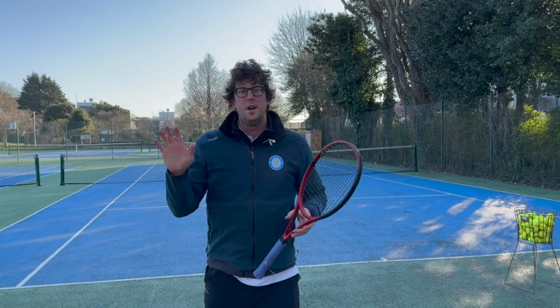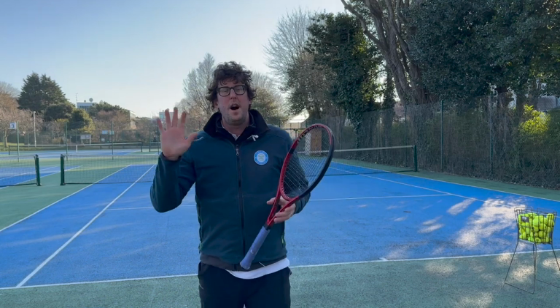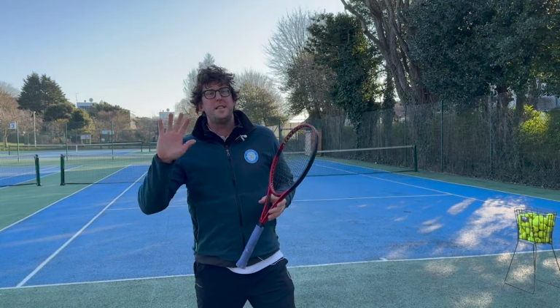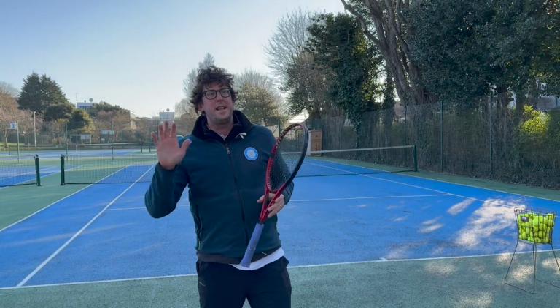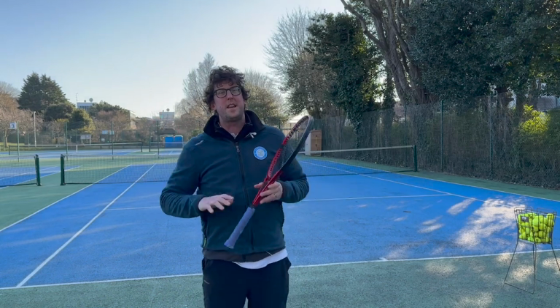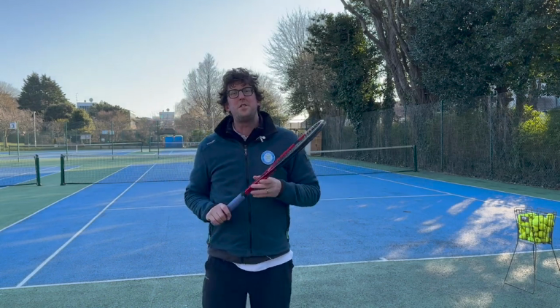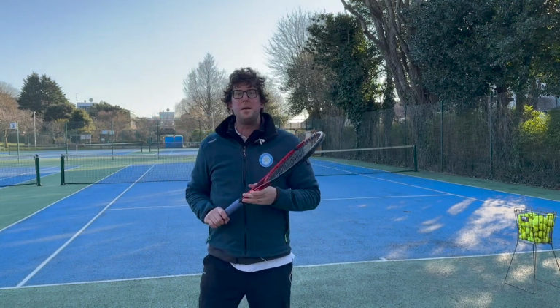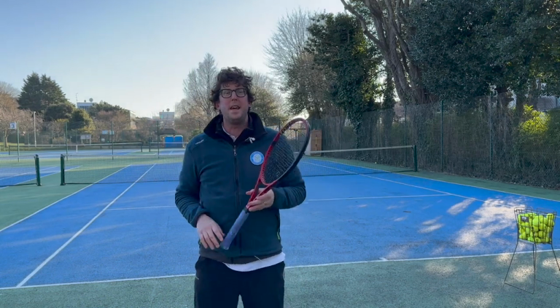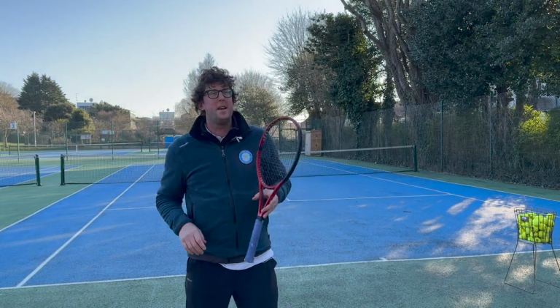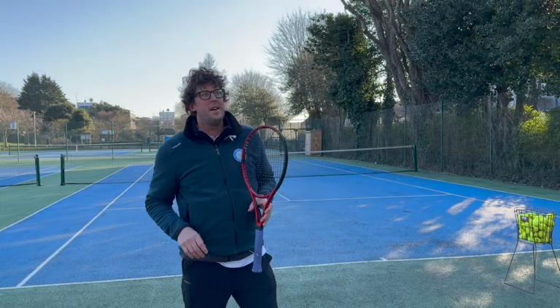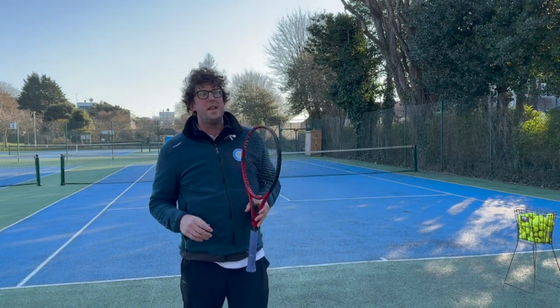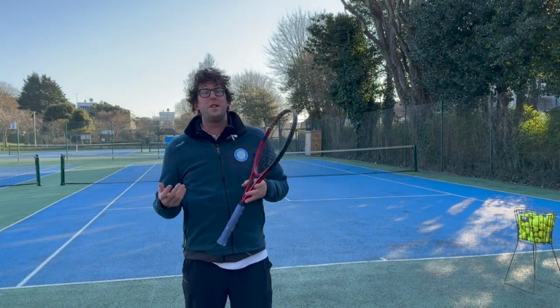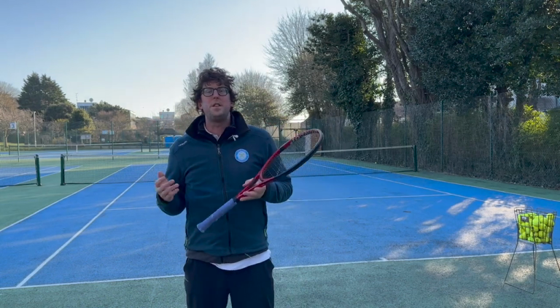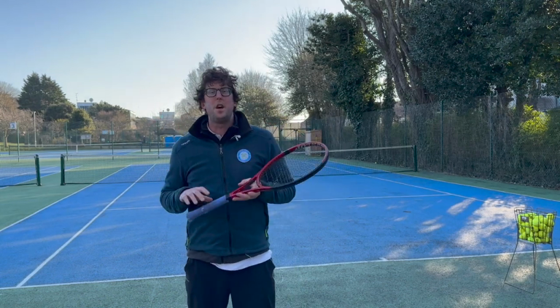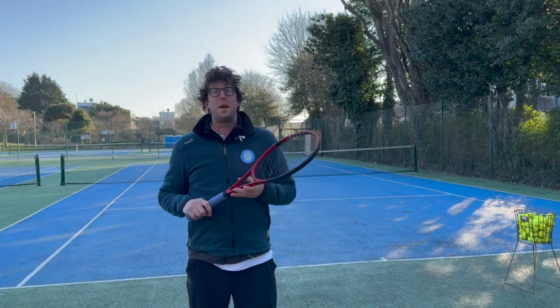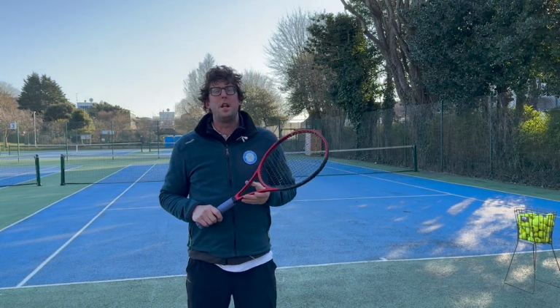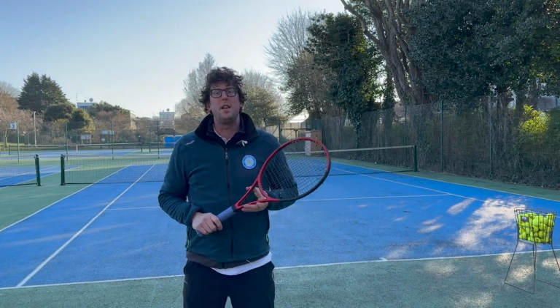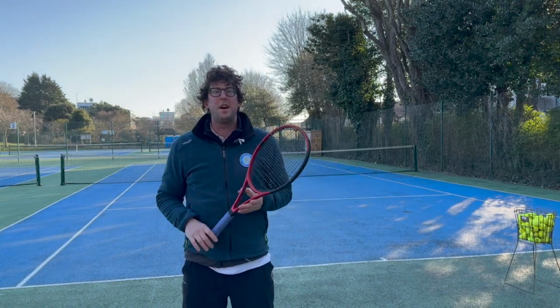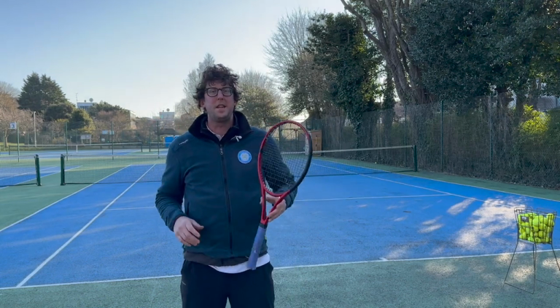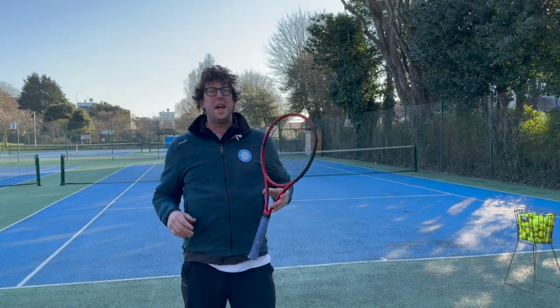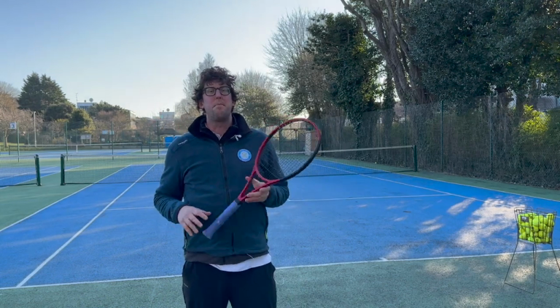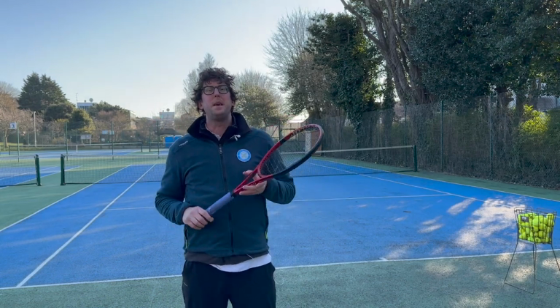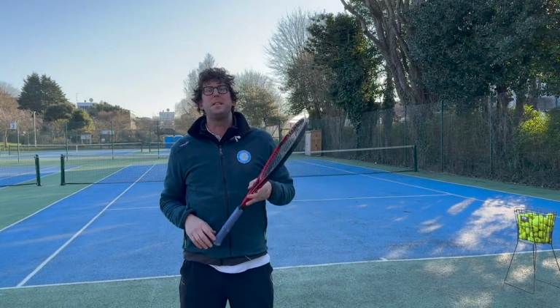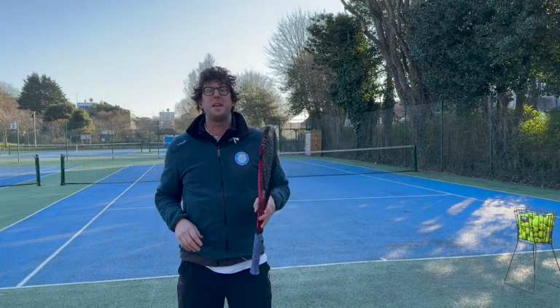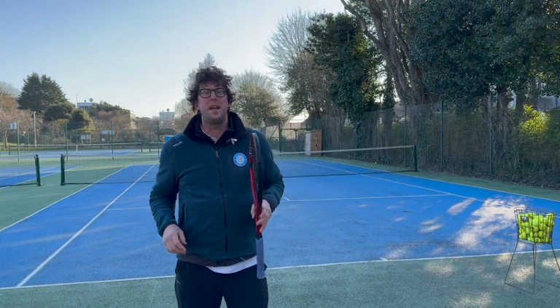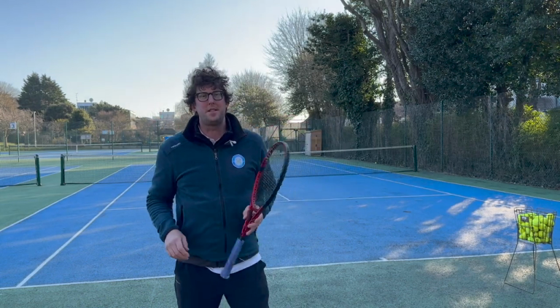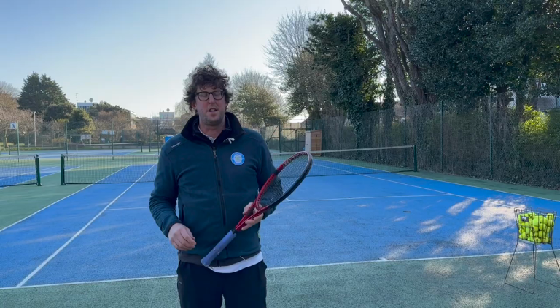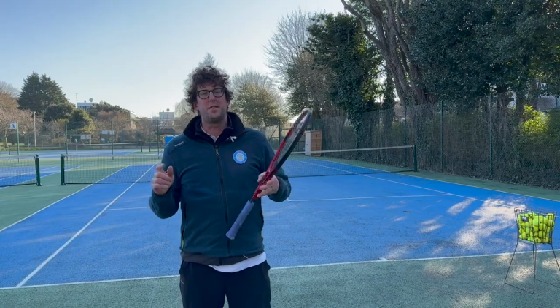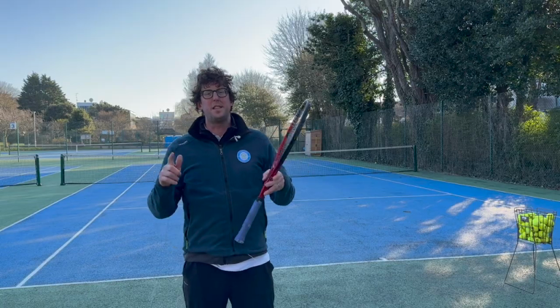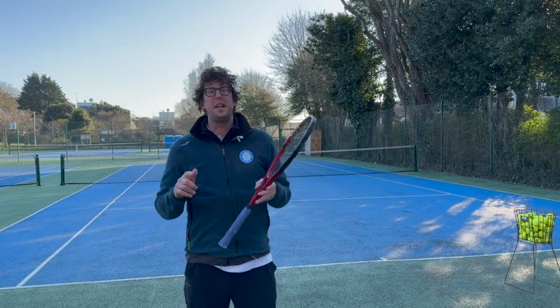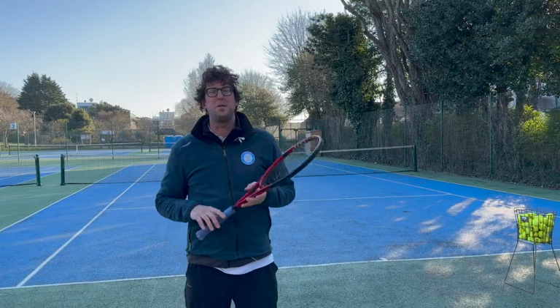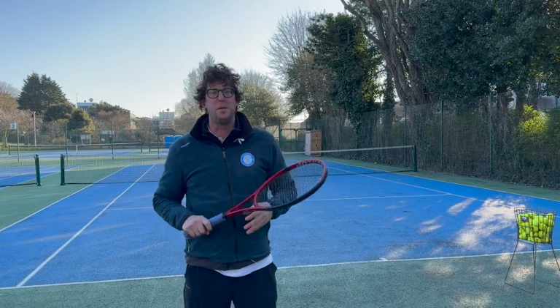Hi, it's tennis coach Jimmy here. In this video we're going to learn how to hit a basic tennis serve. So let's get into it.